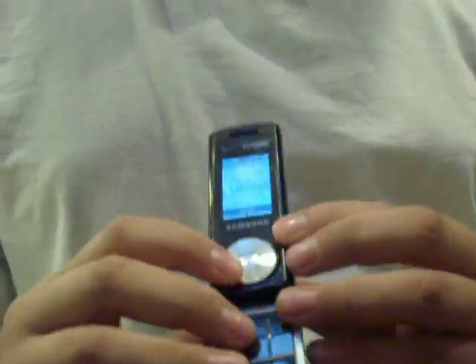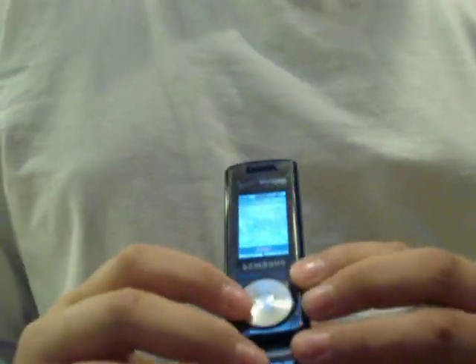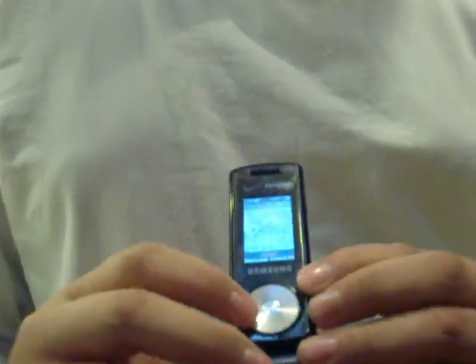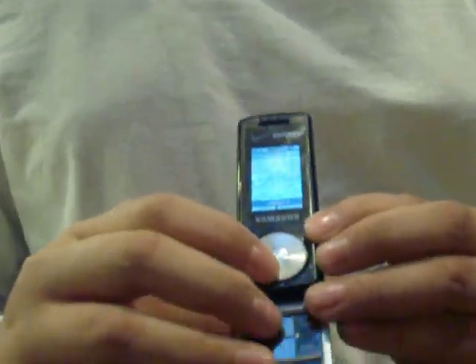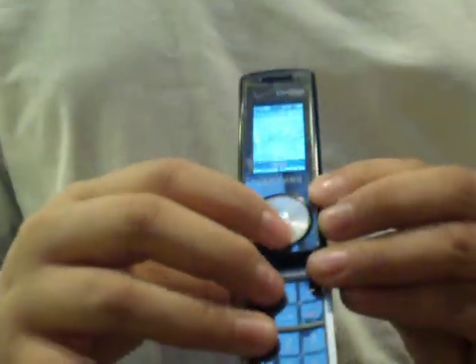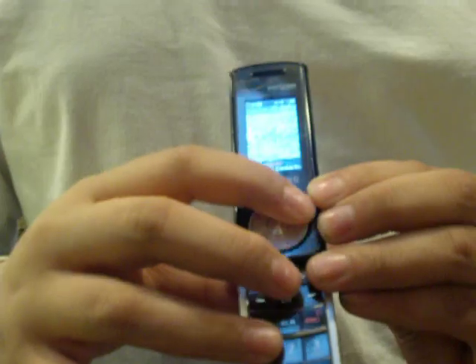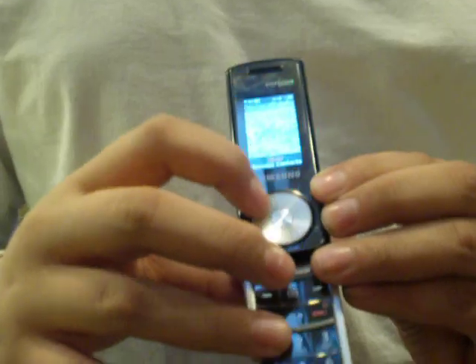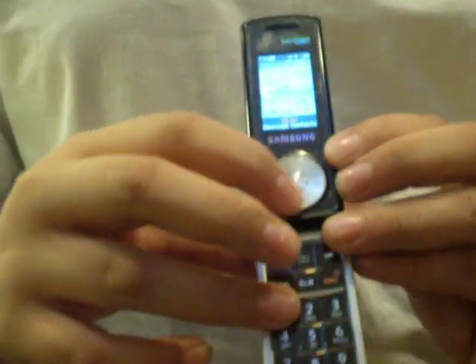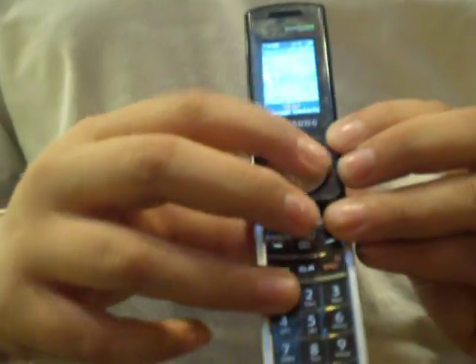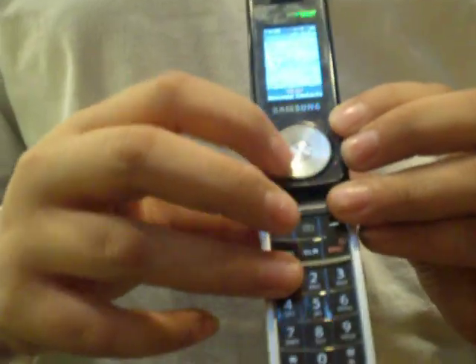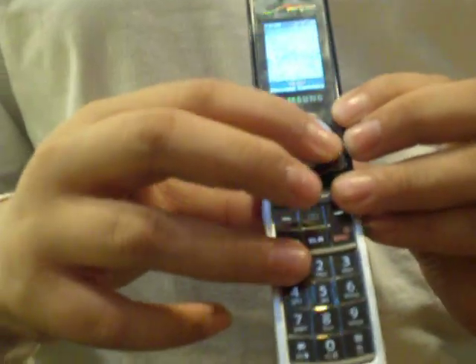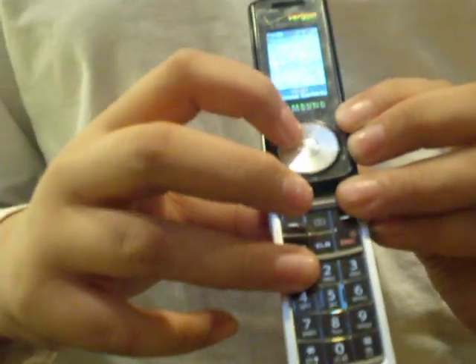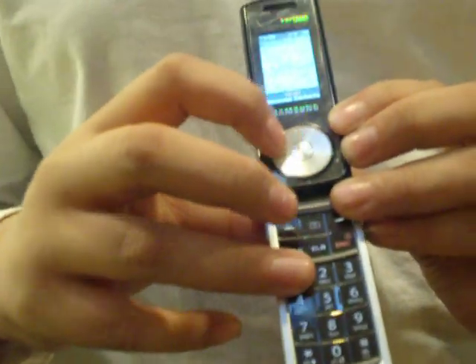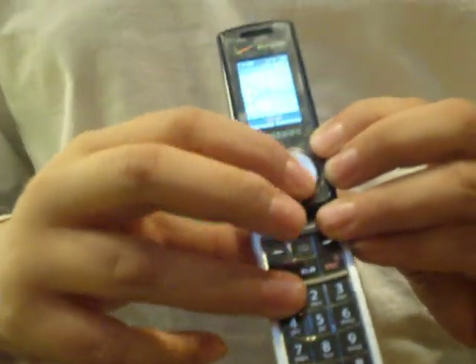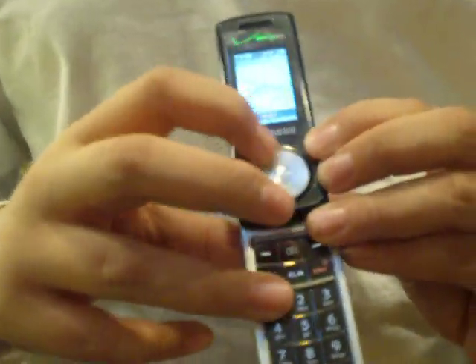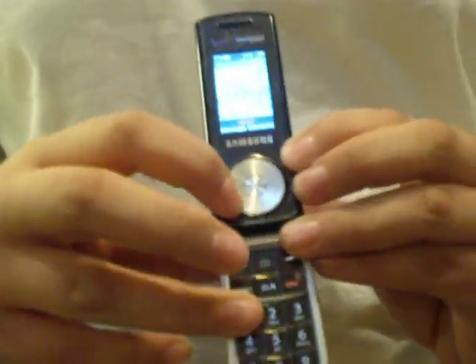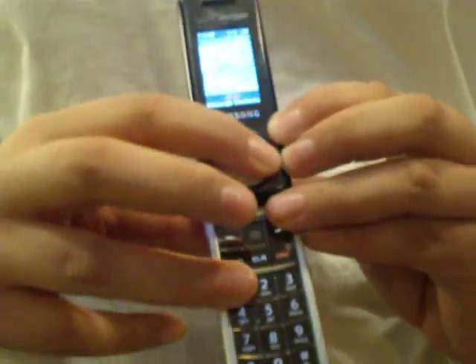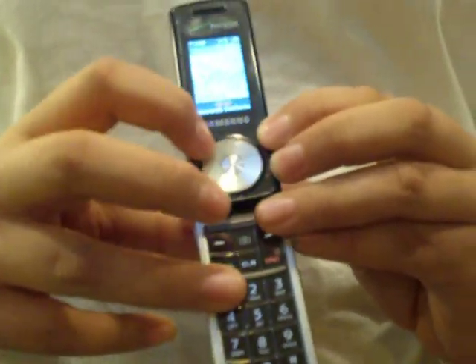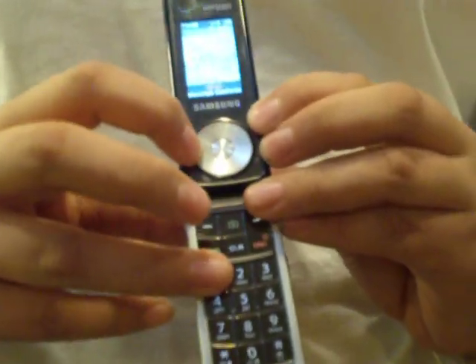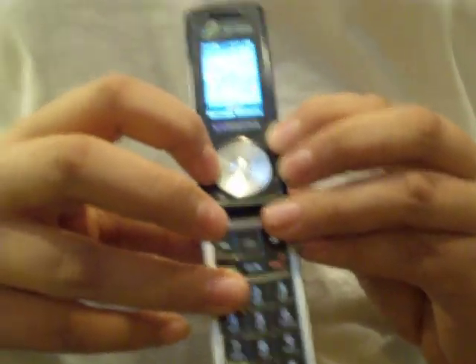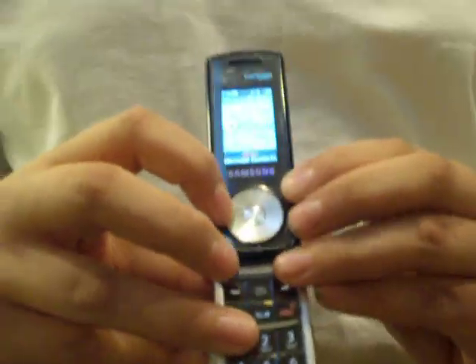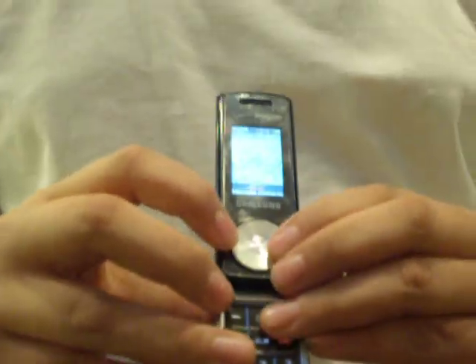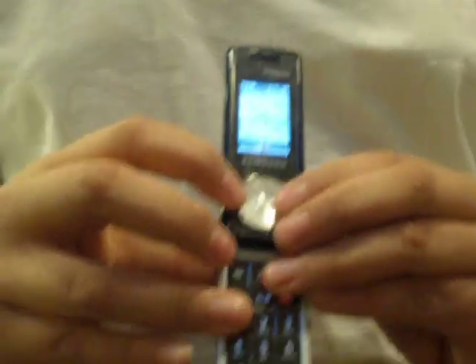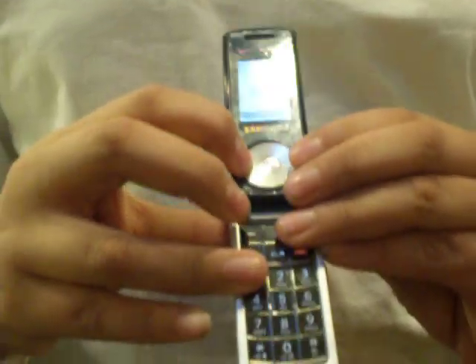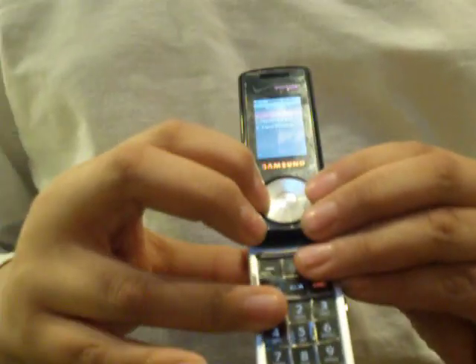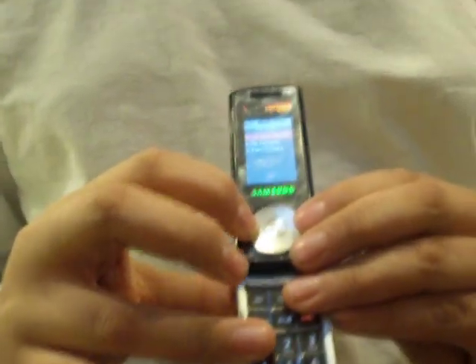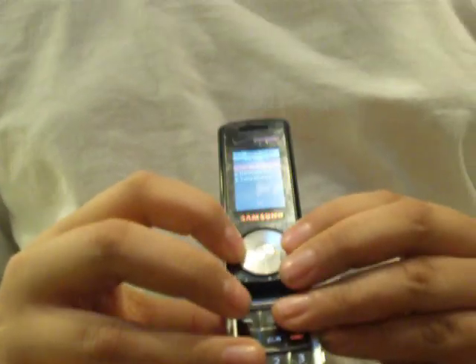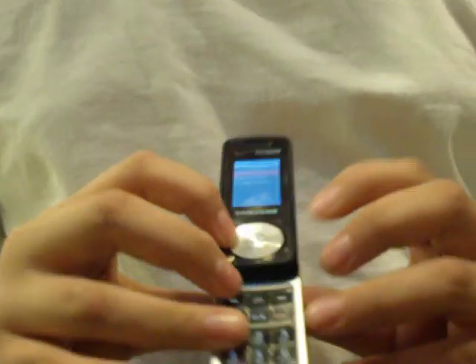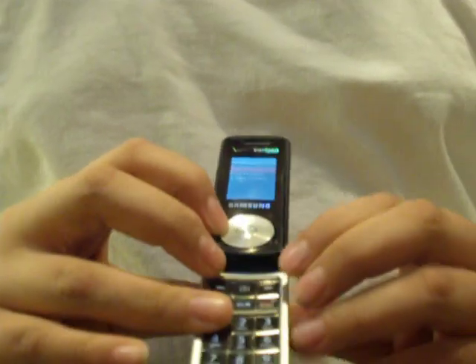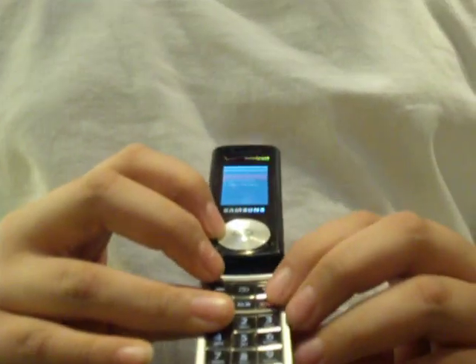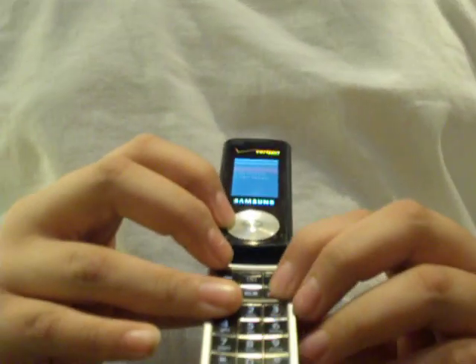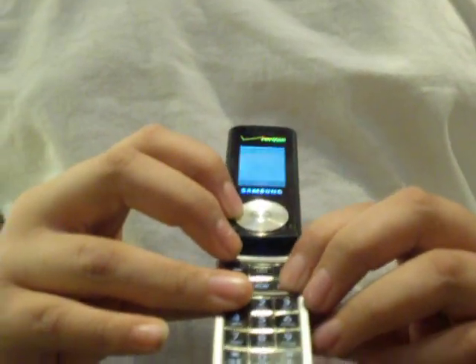It's a clickwheel phone, so you can use the clickwheel when you move it, or you can just use the buttons as buttons.